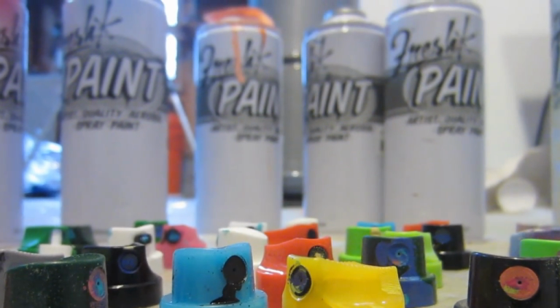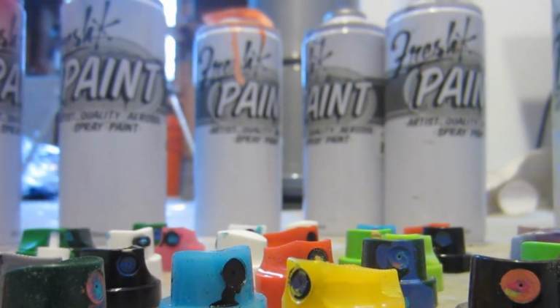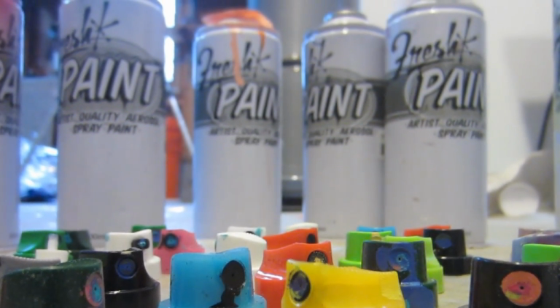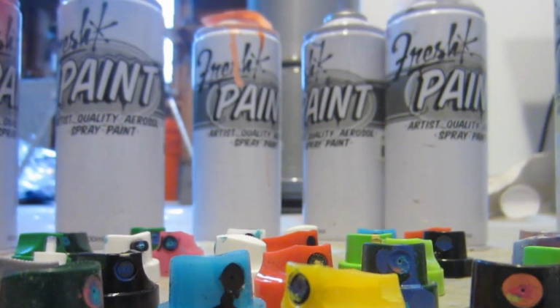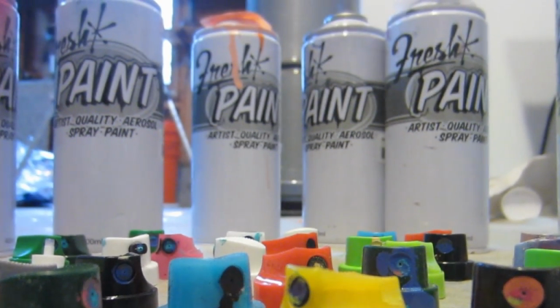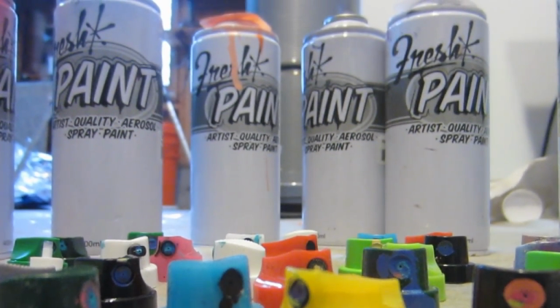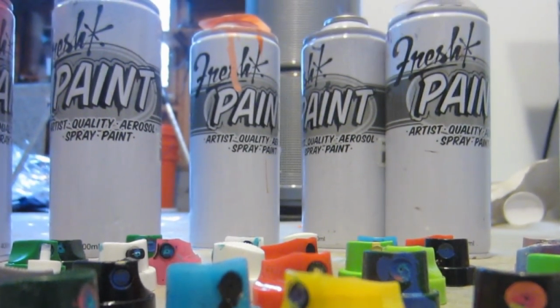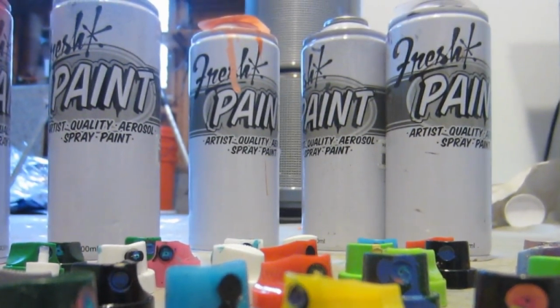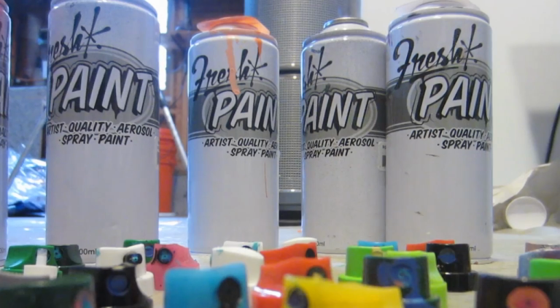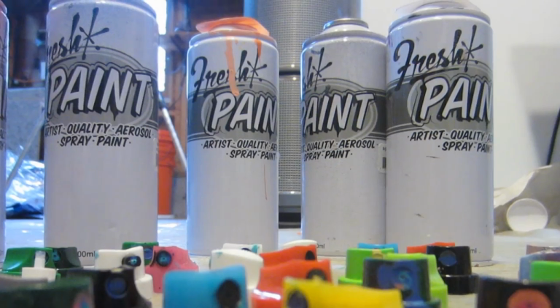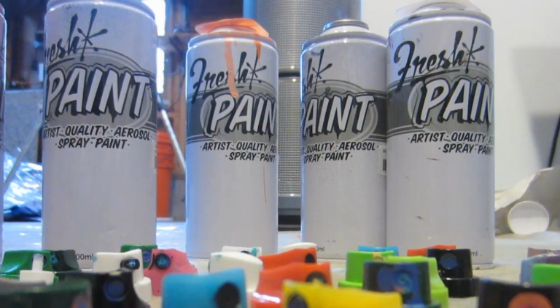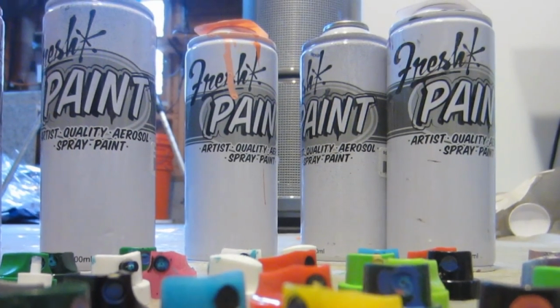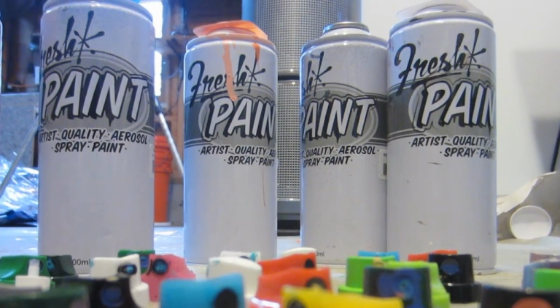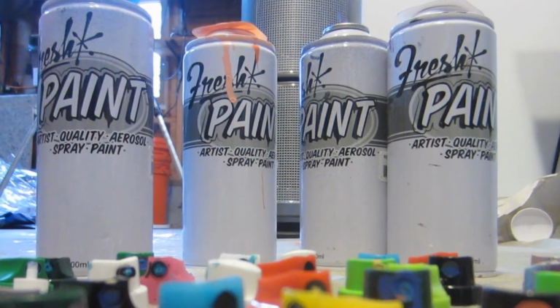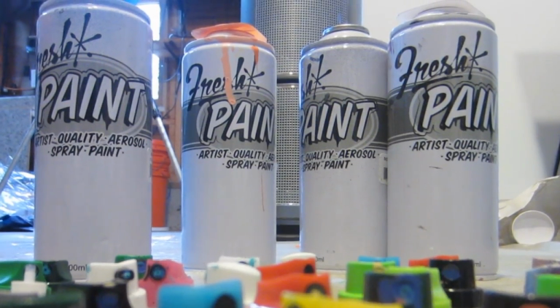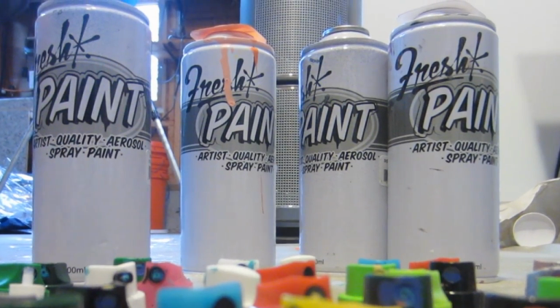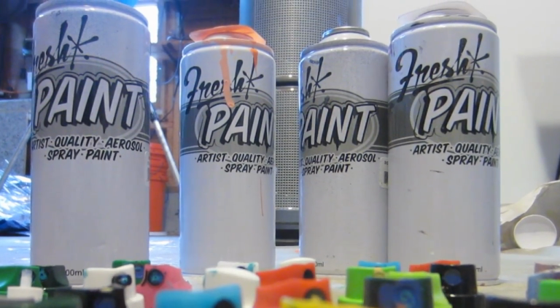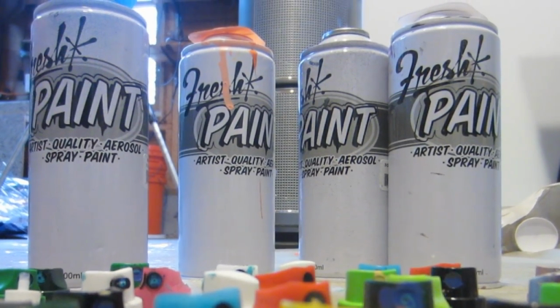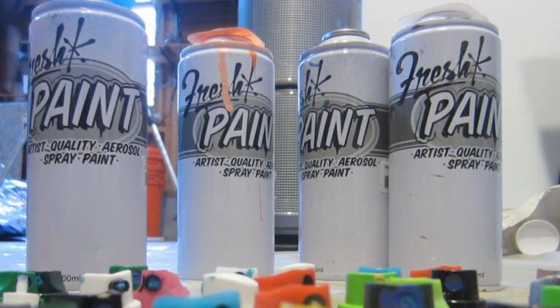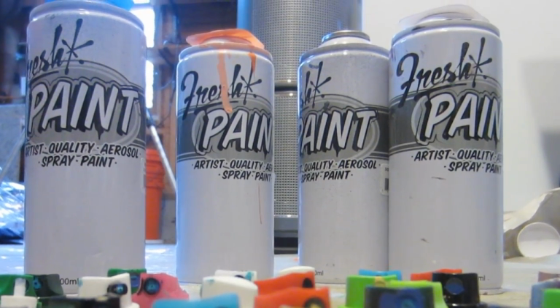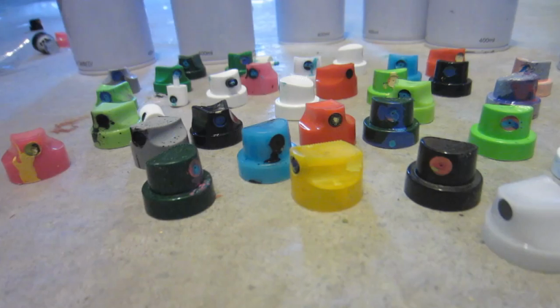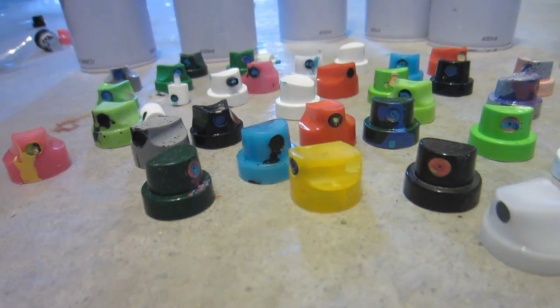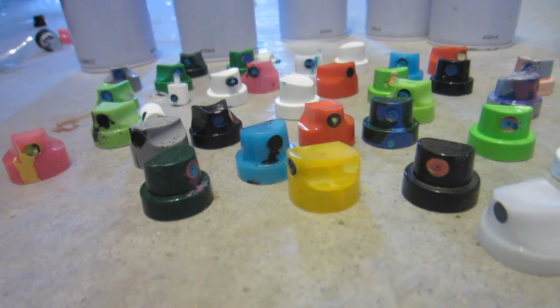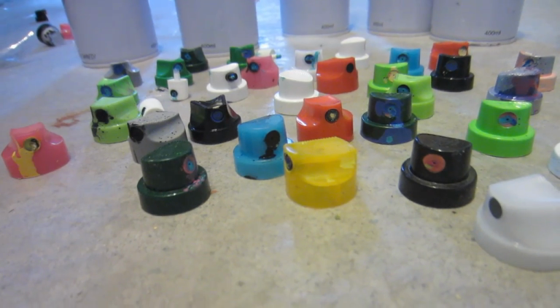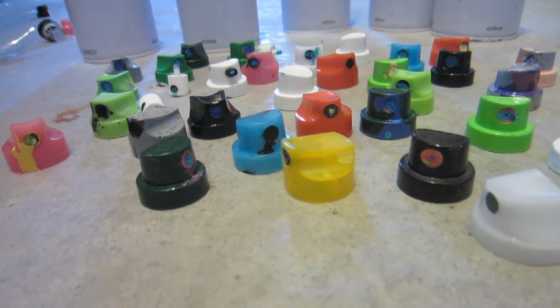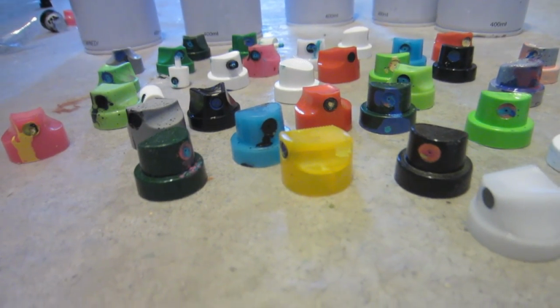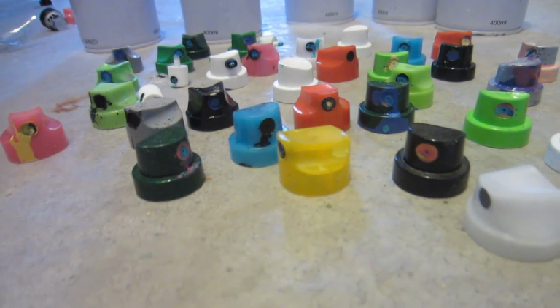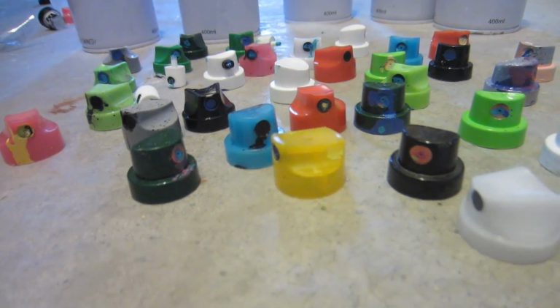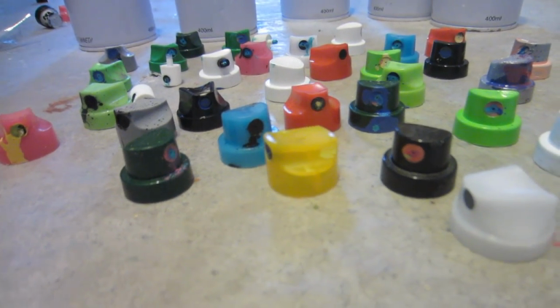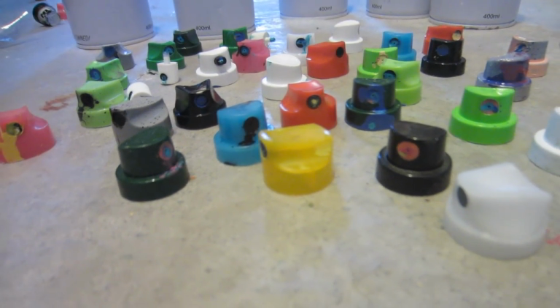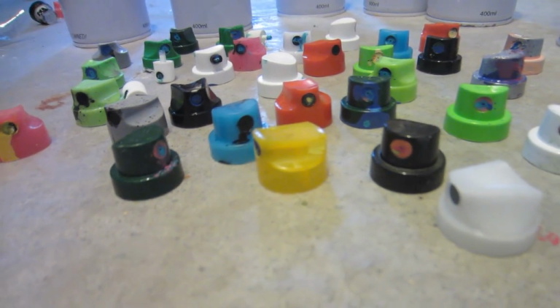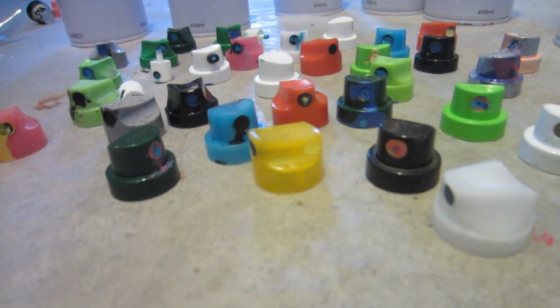Check it out, we got a cap test here from the new line of Fresh Paint. I've got a bunch of assorted caps and let's see which ones perform the best.